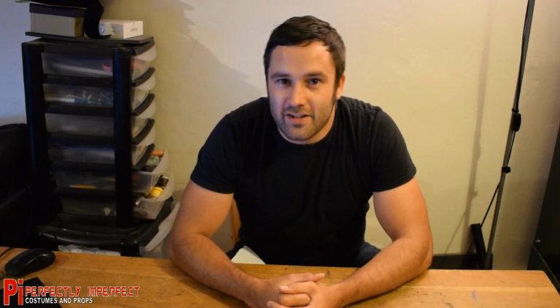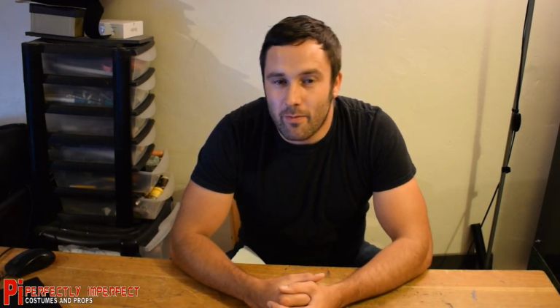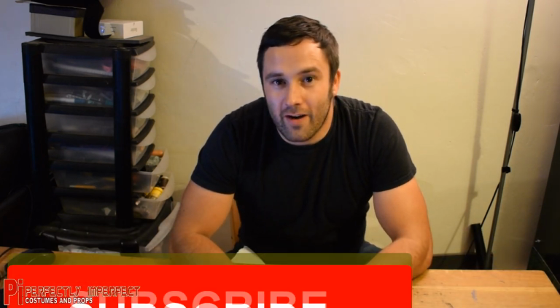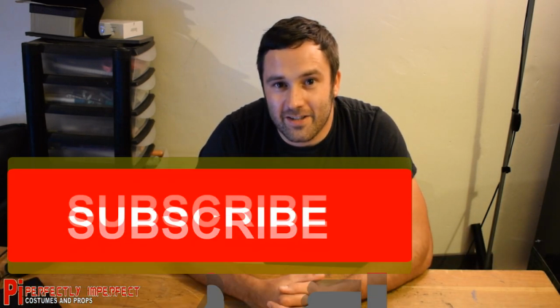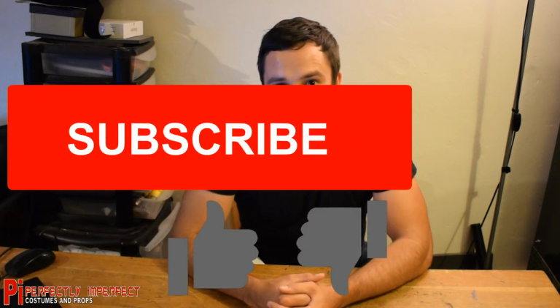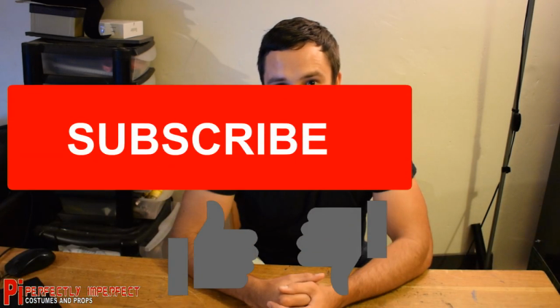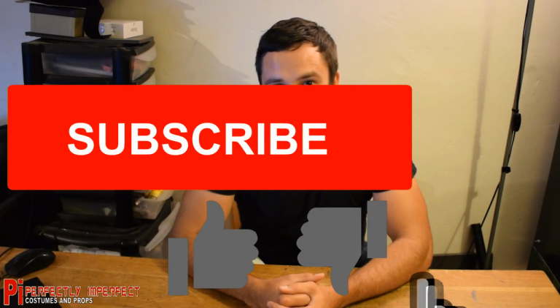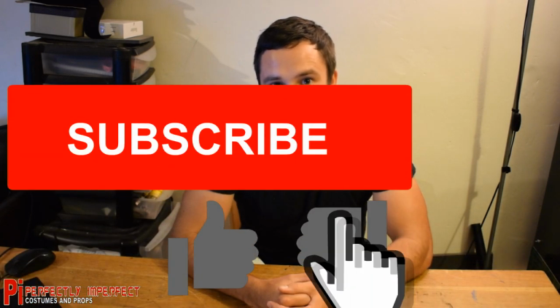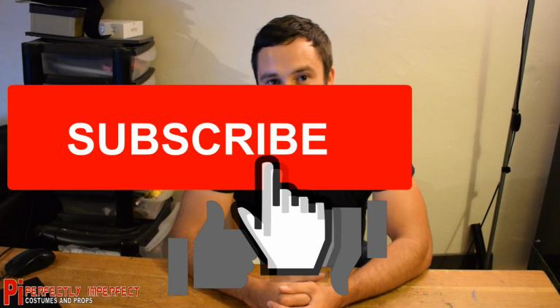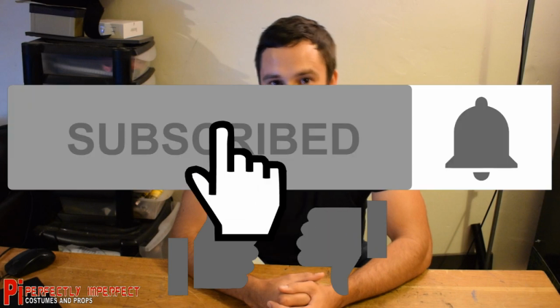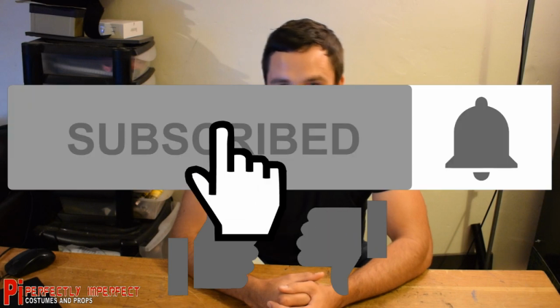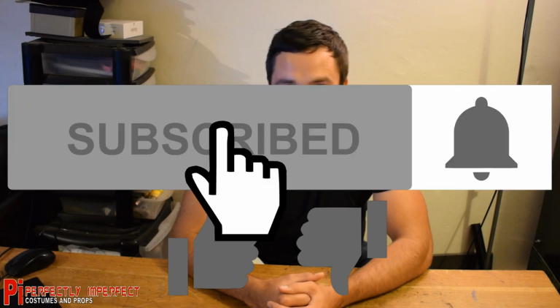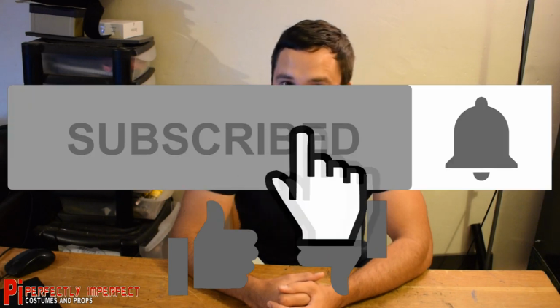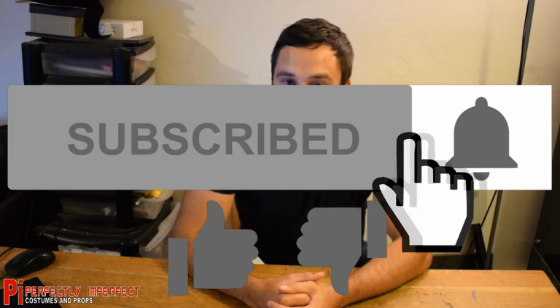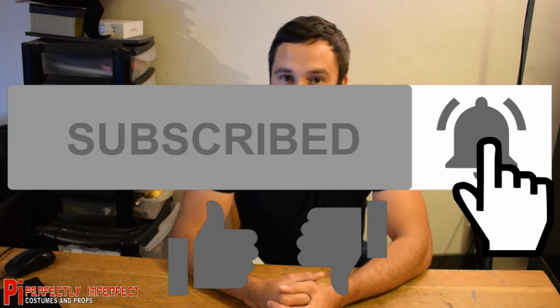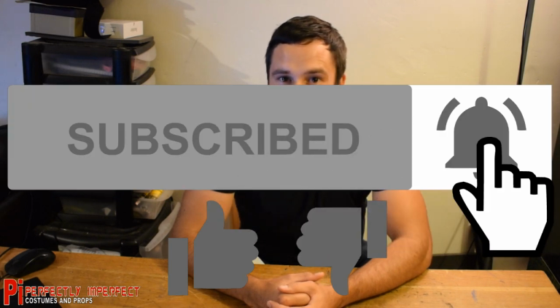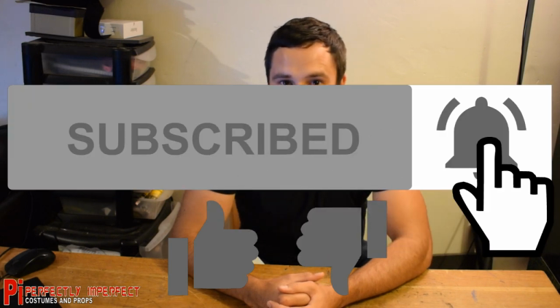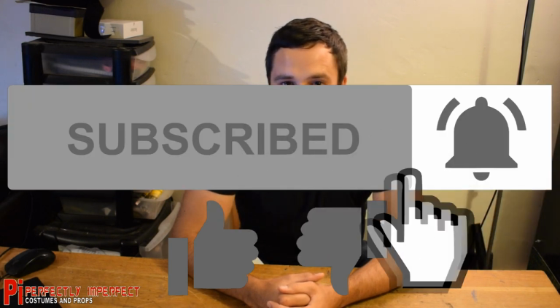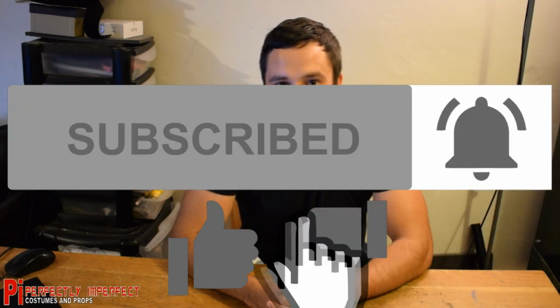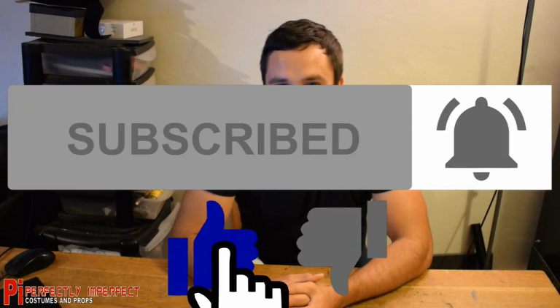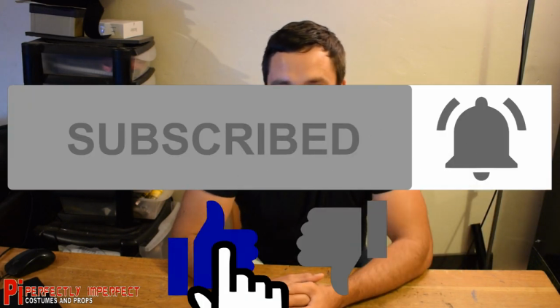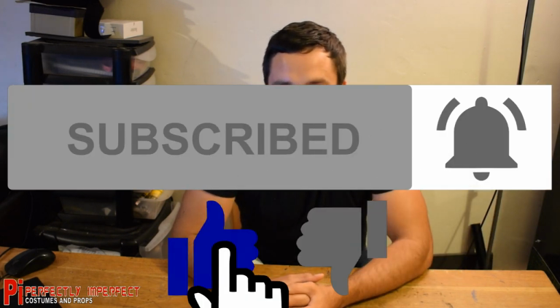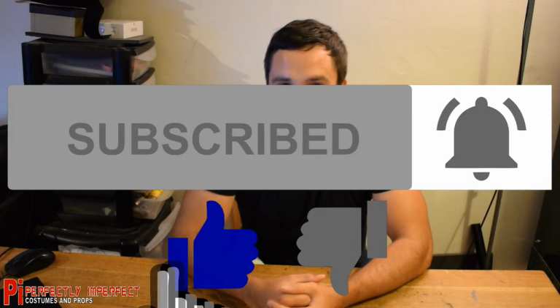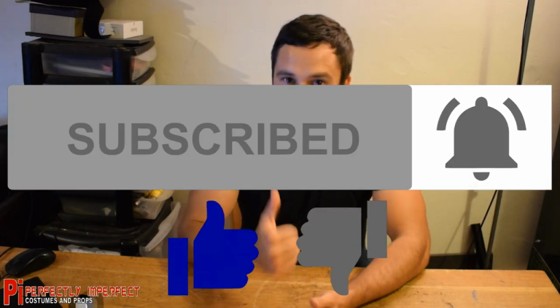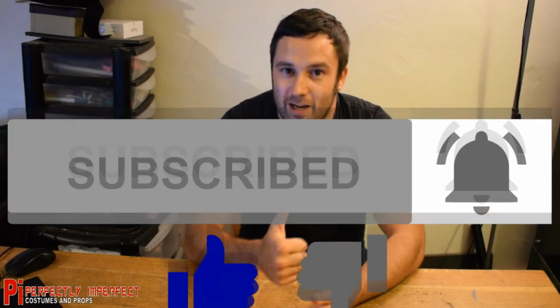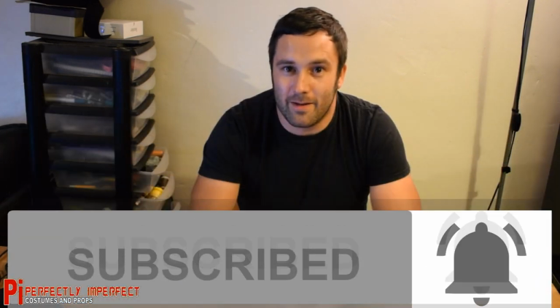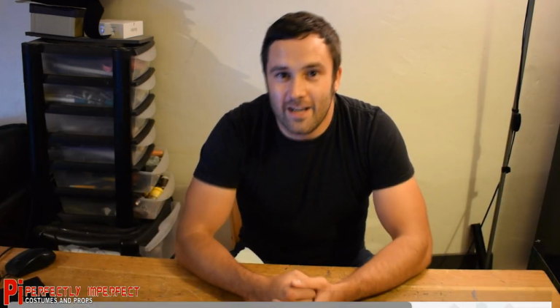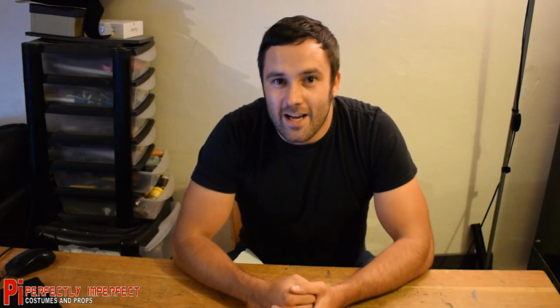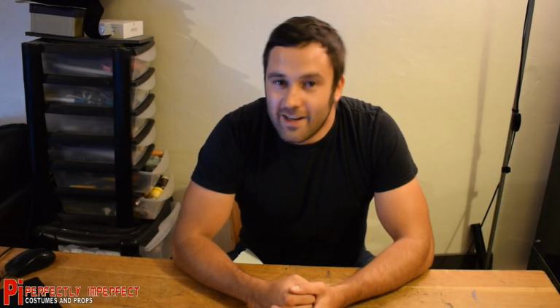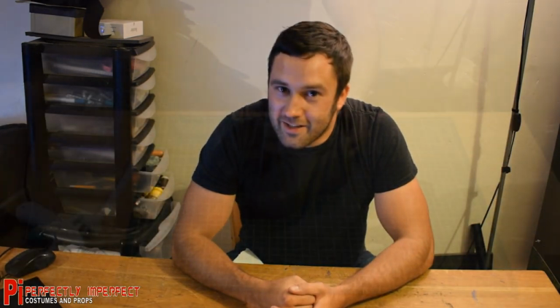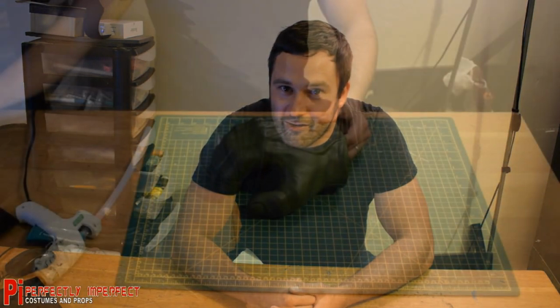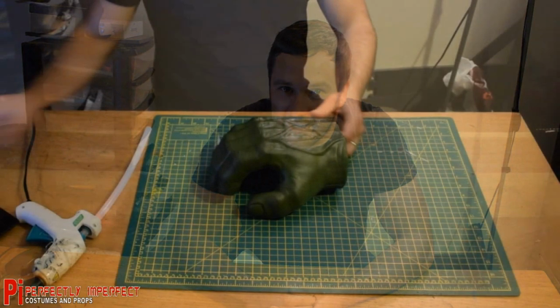Before I get started, make sure you subscribe to this channel, hit the little notification bell and give this video a thumbs up. Now let's get cracking.